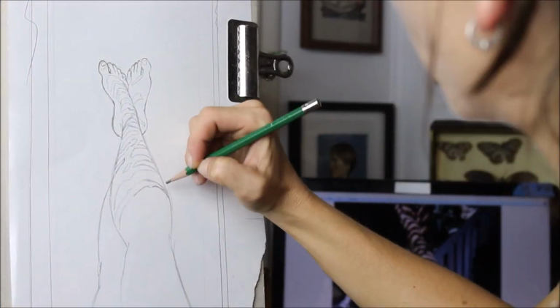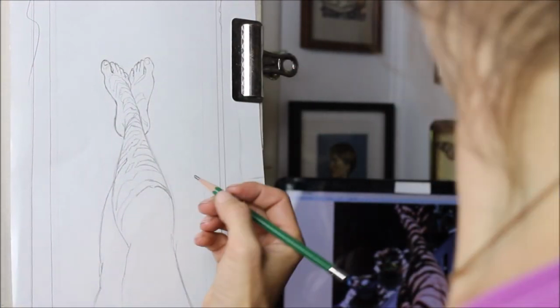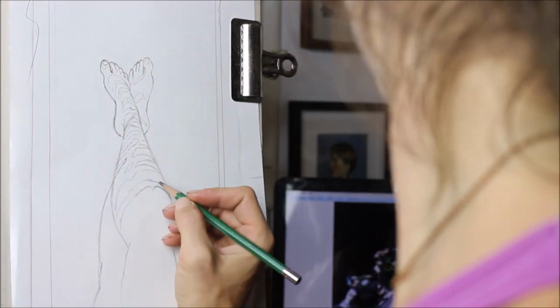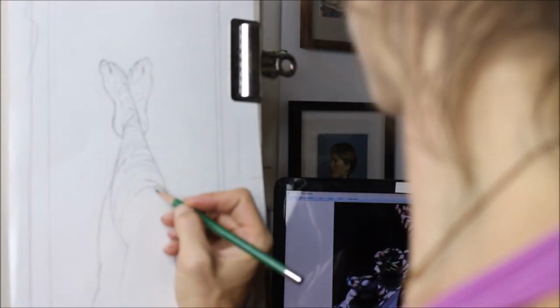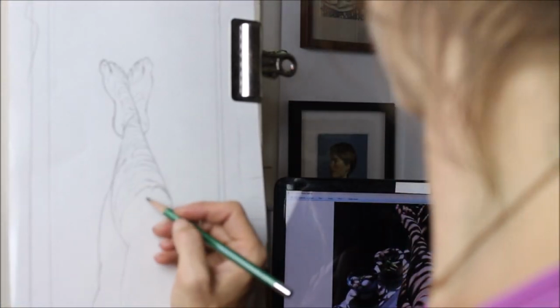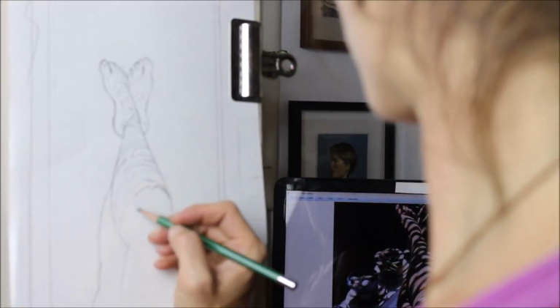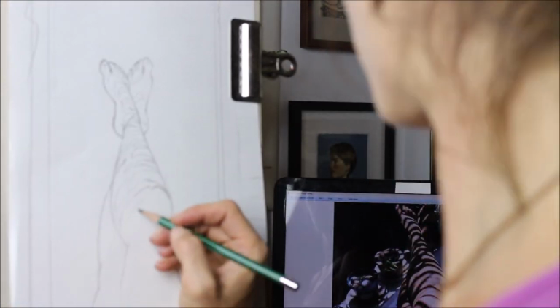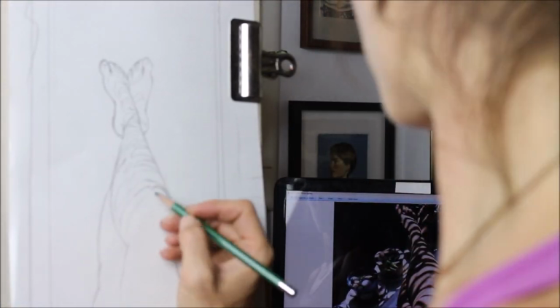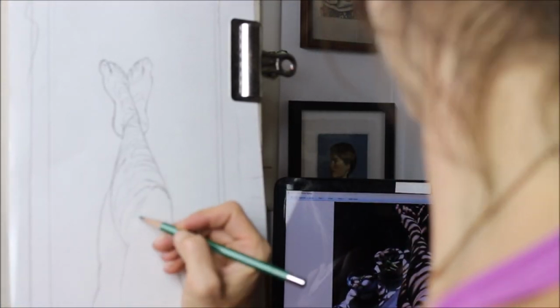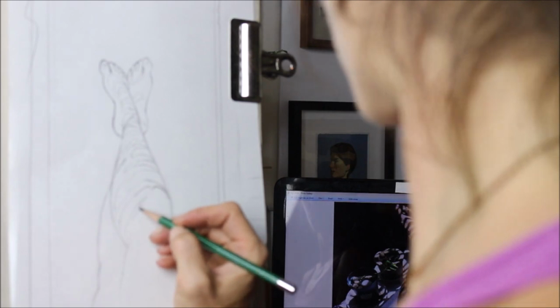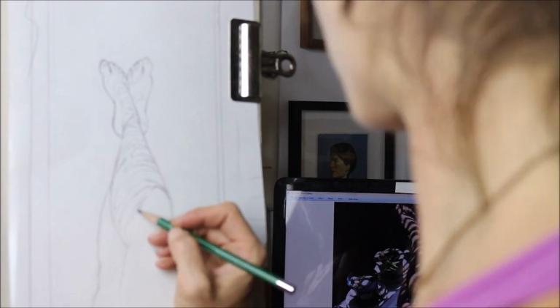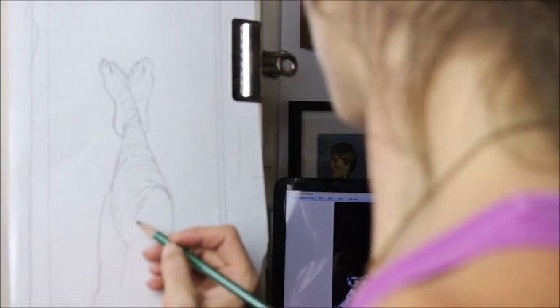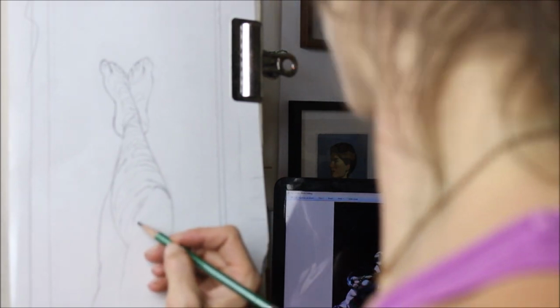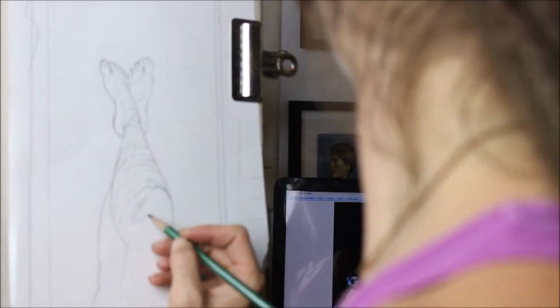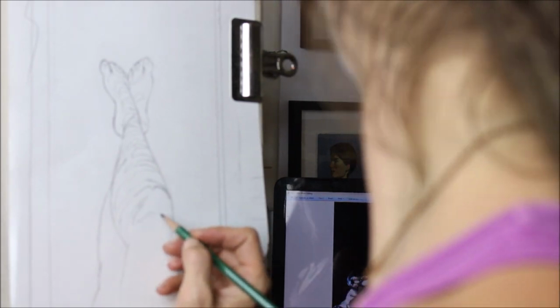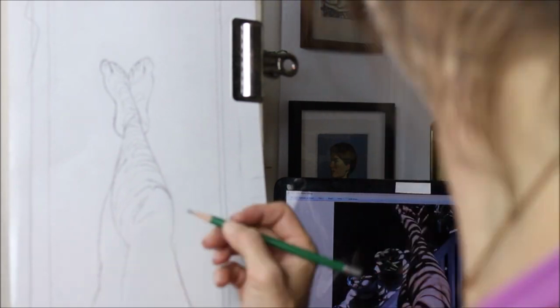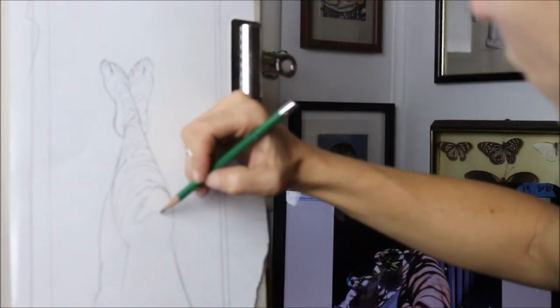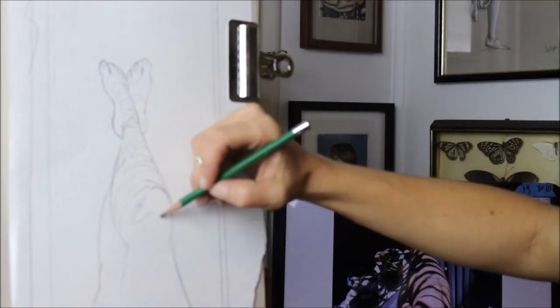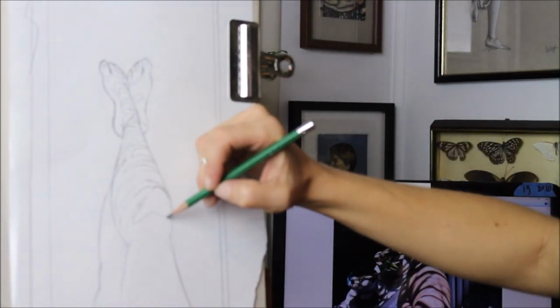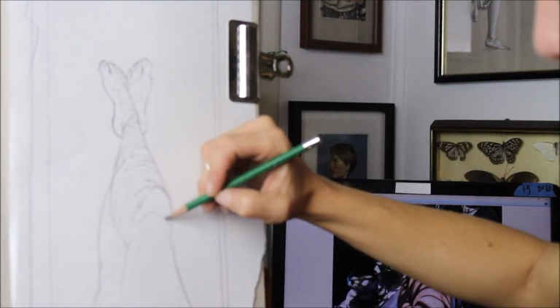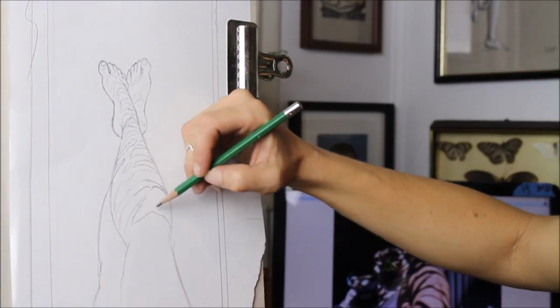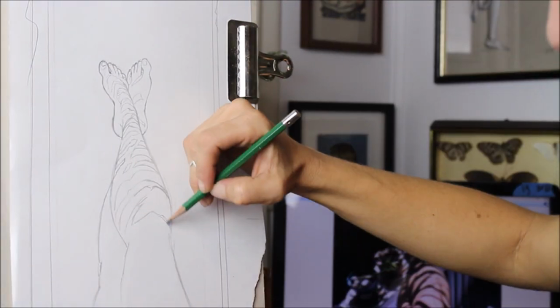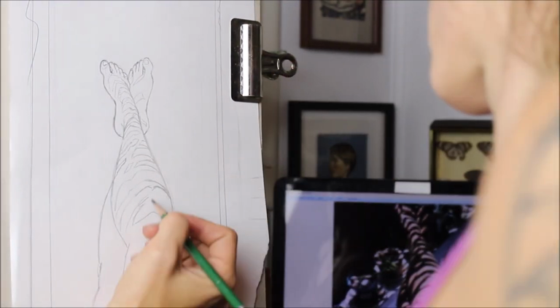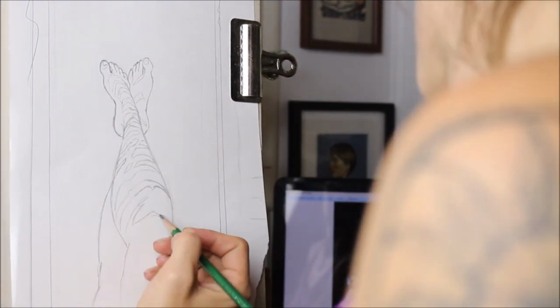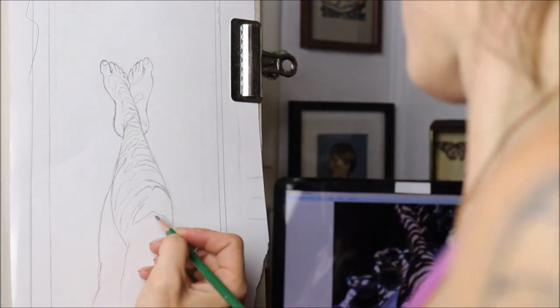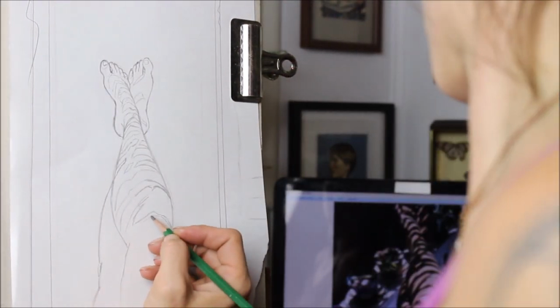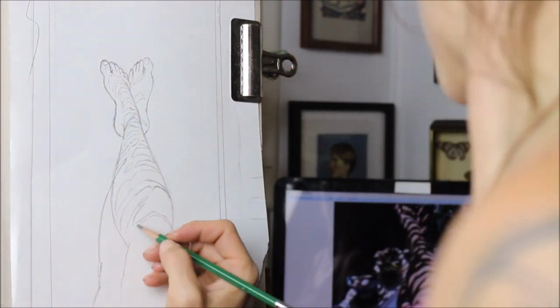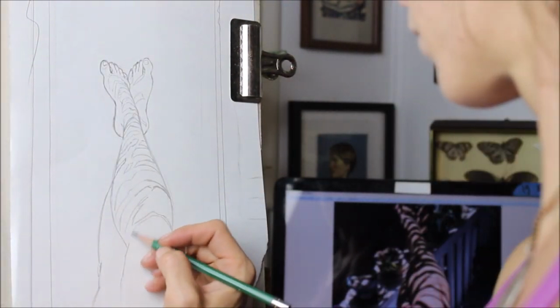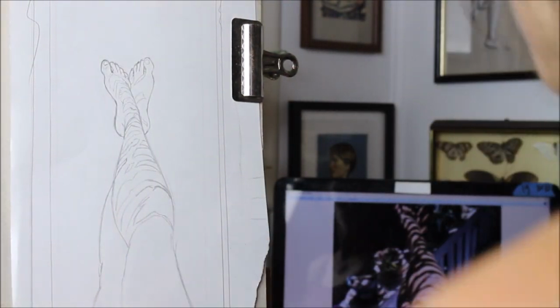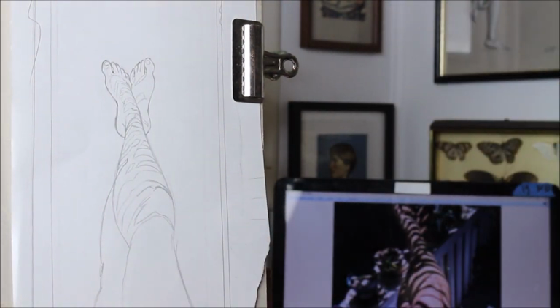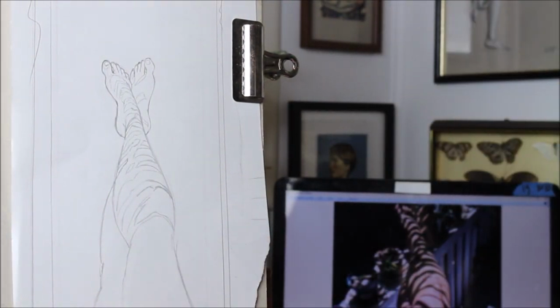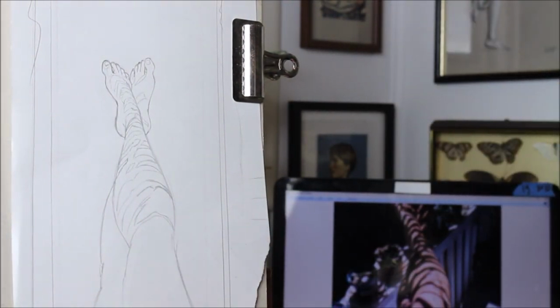Once I like my outline, I go ahead and pencil in any other important details to serve as my guide for painting.